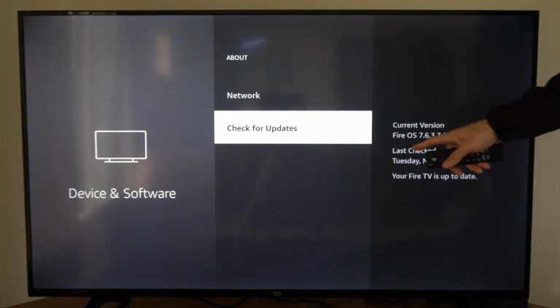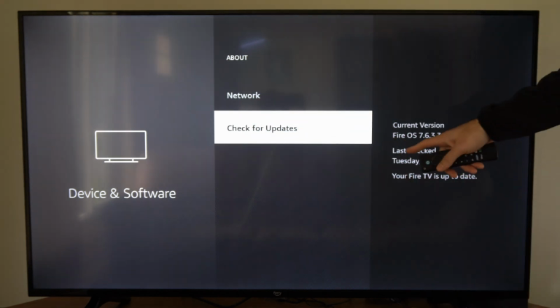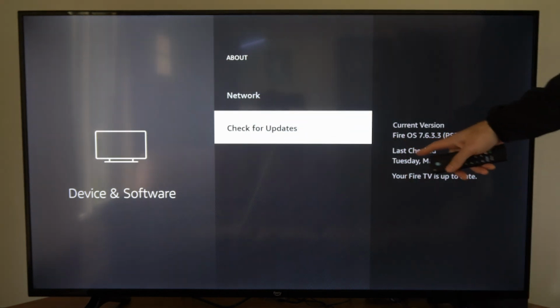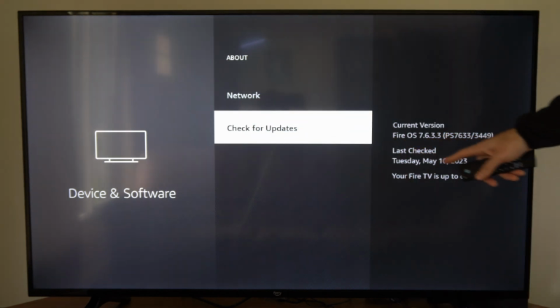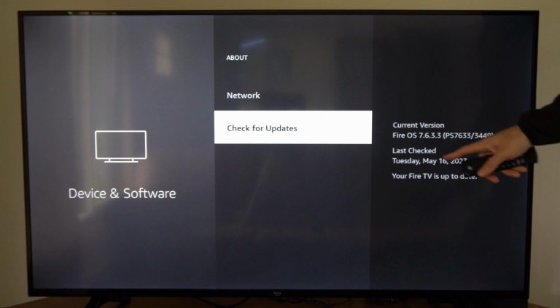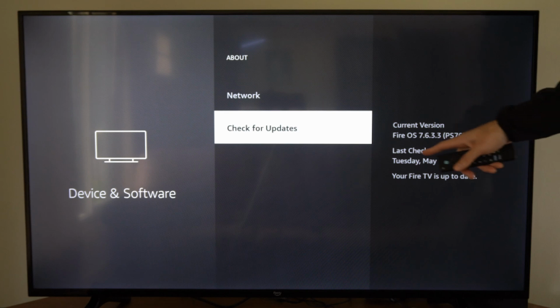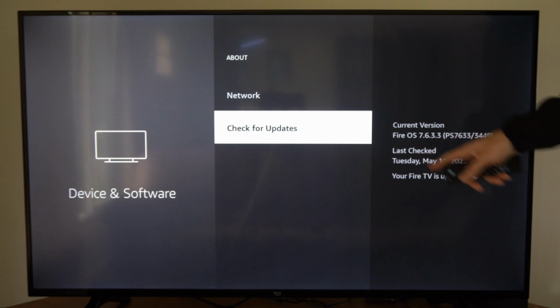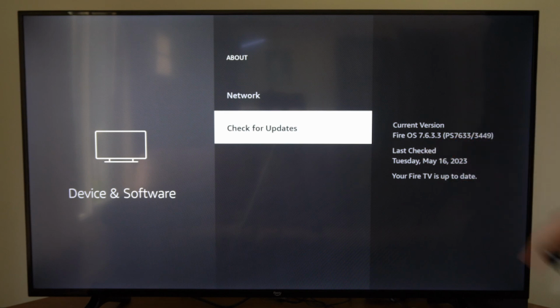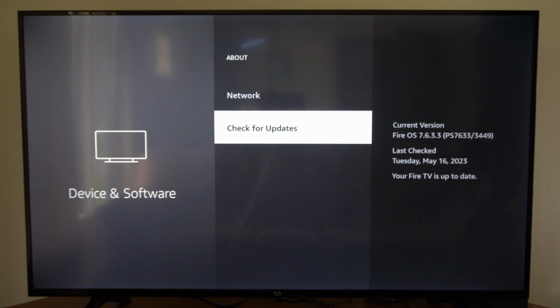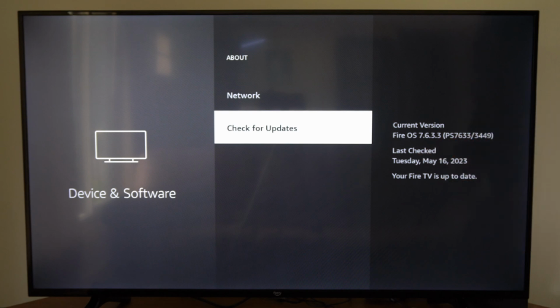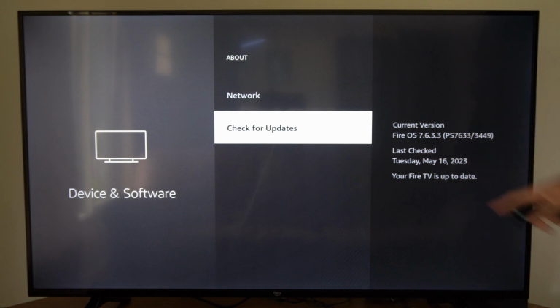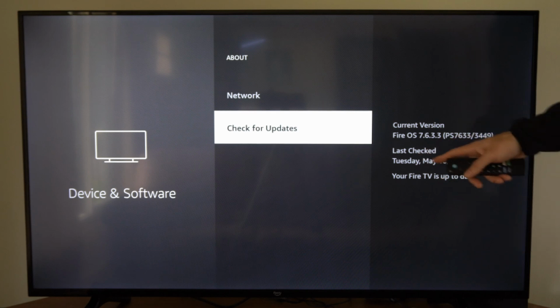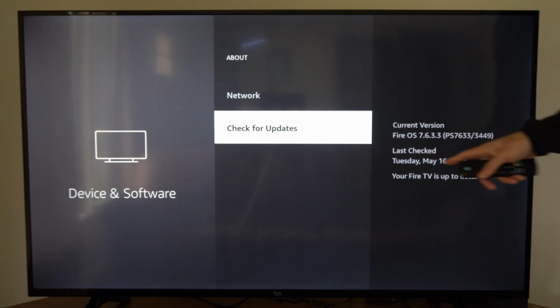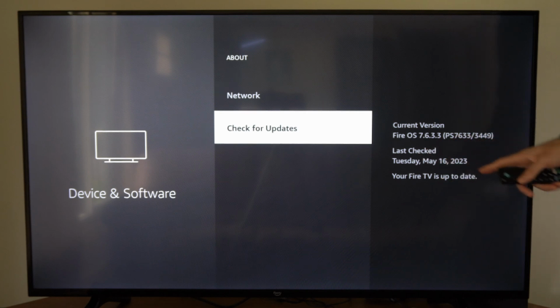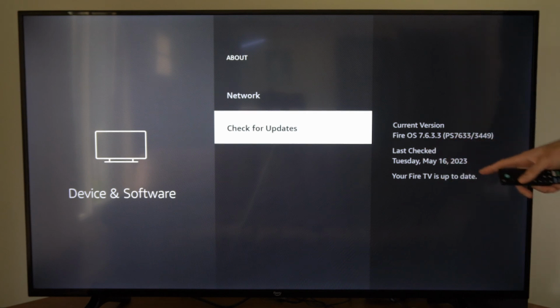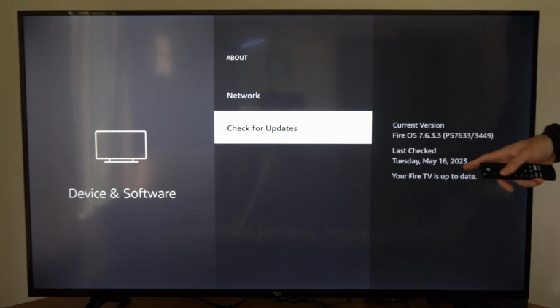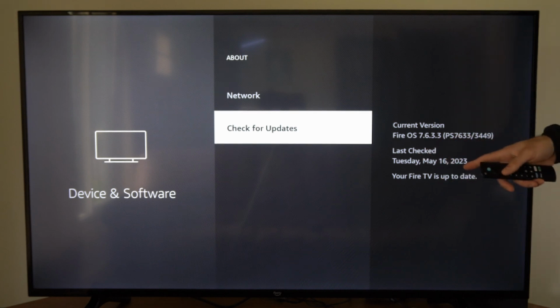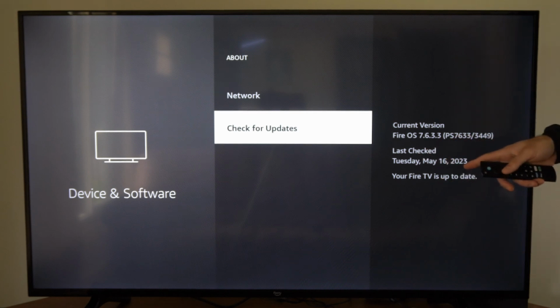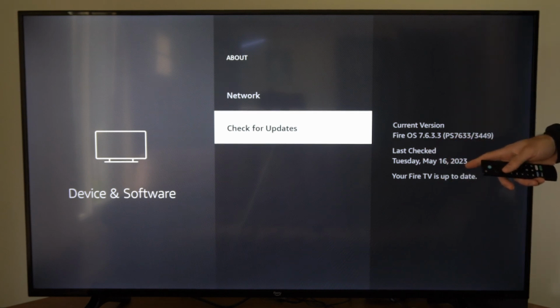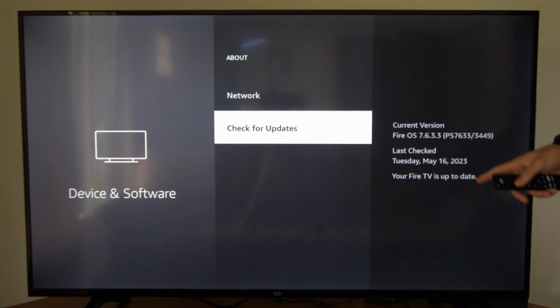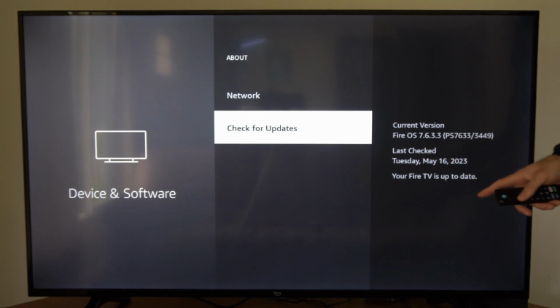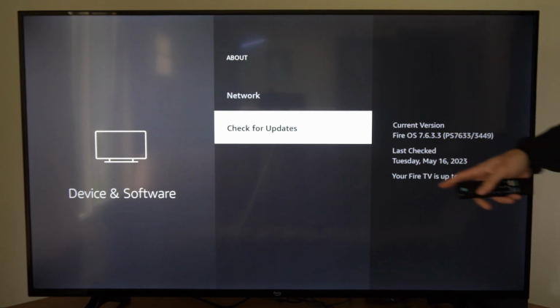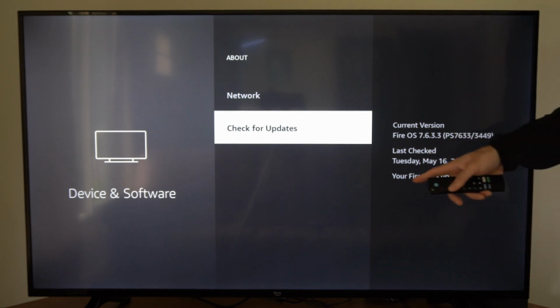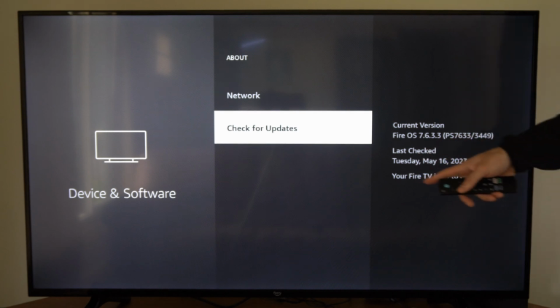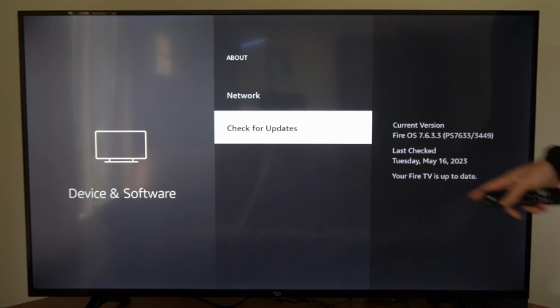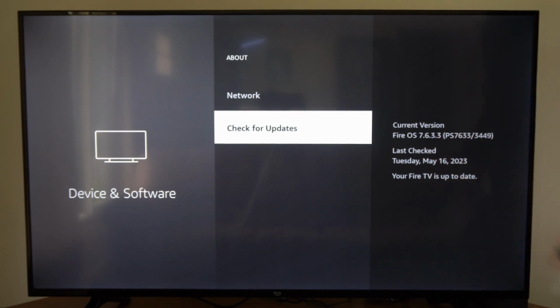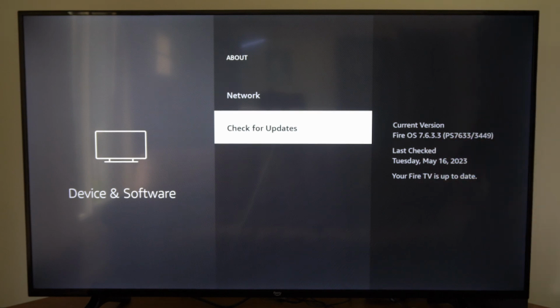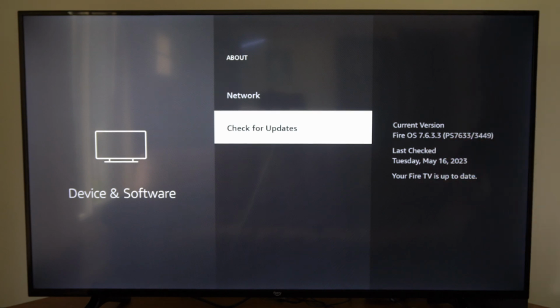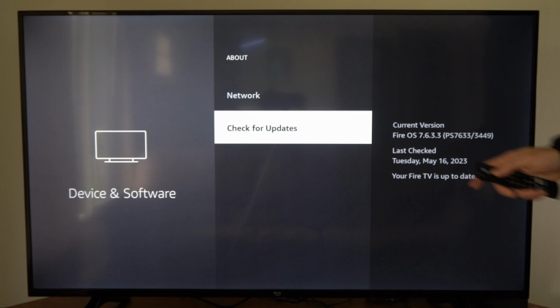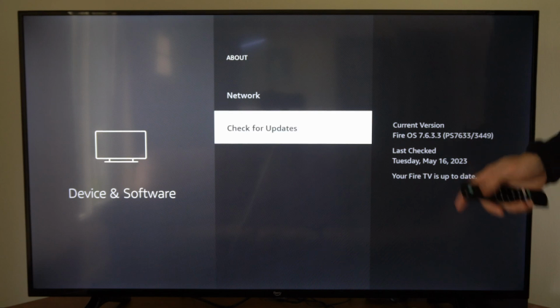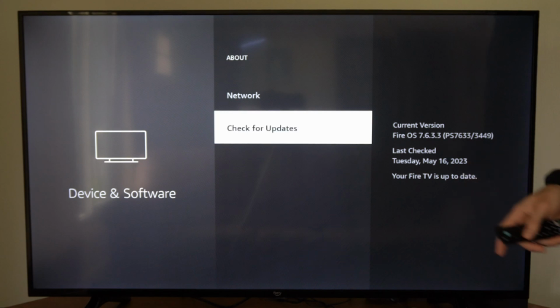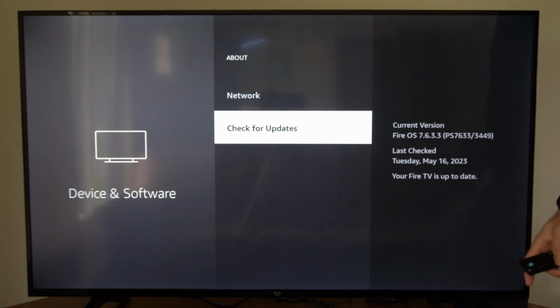It says the last time this was checked was May 16th, 2023, and my Fire TV is up to date.